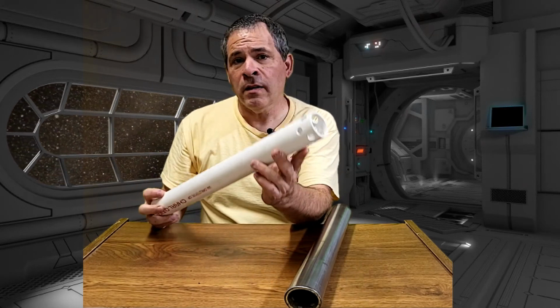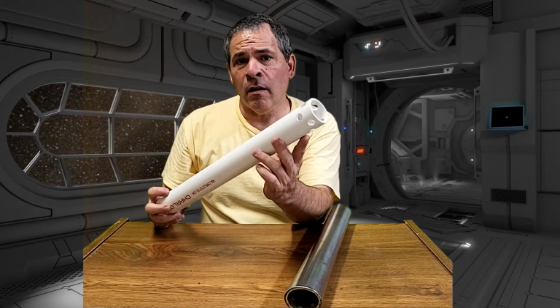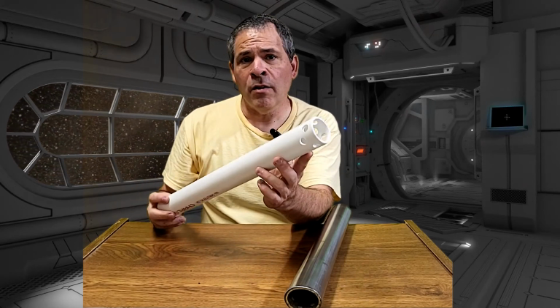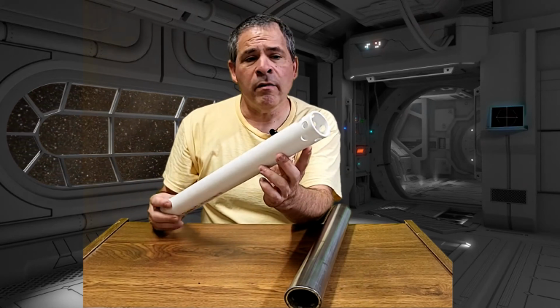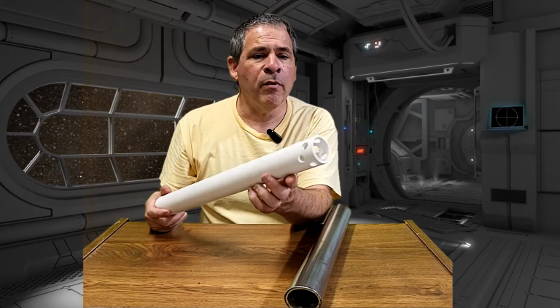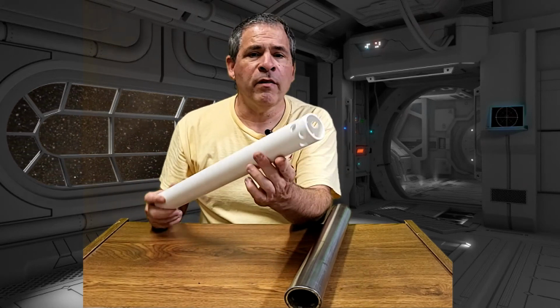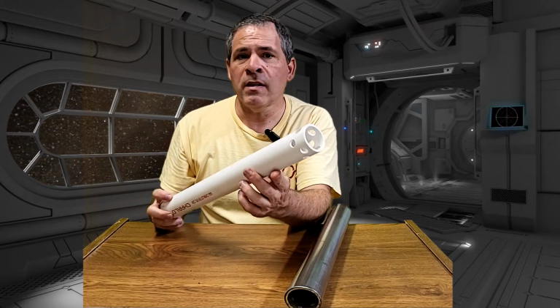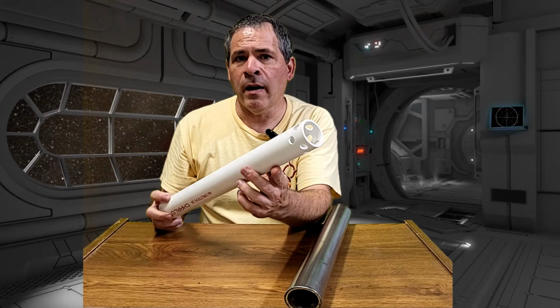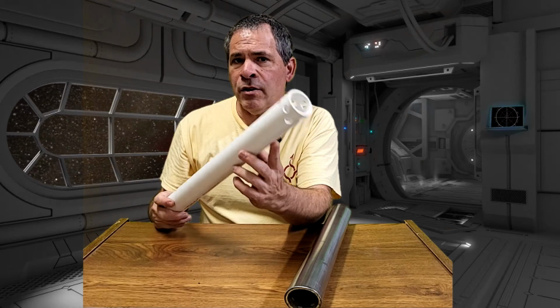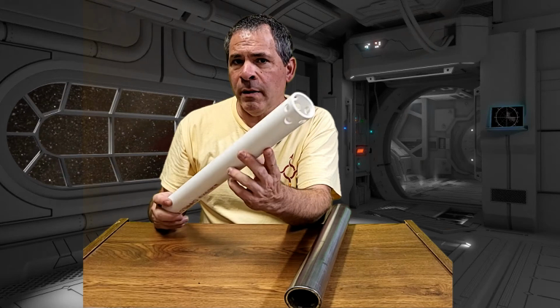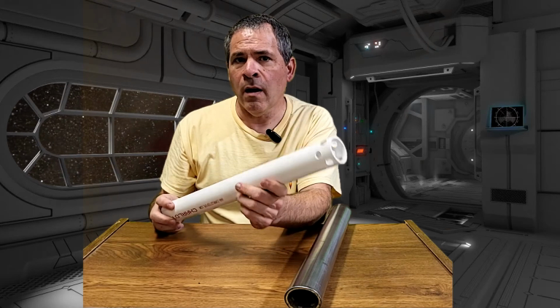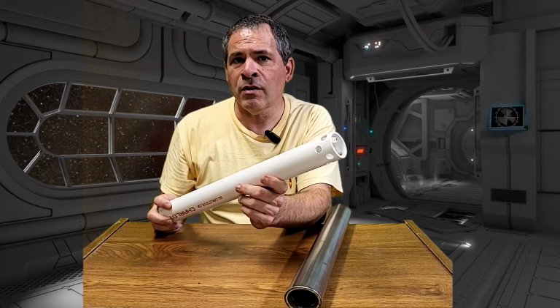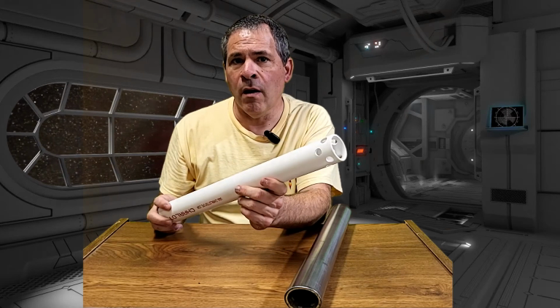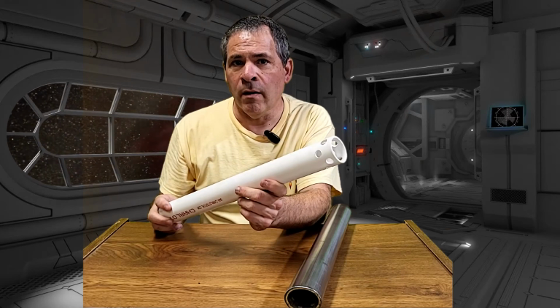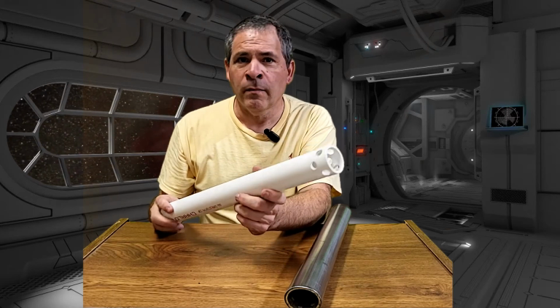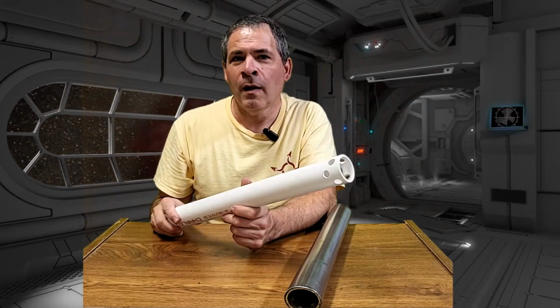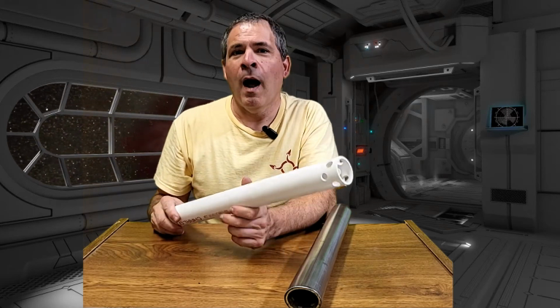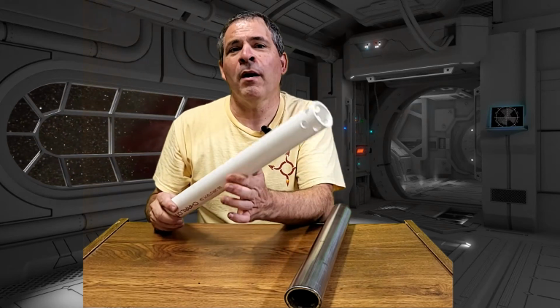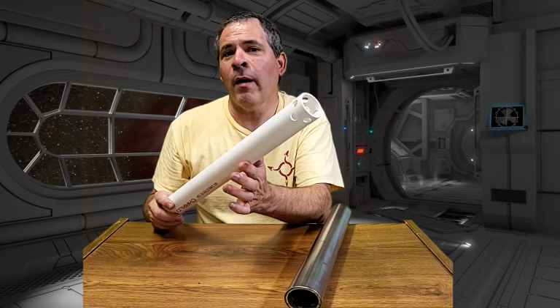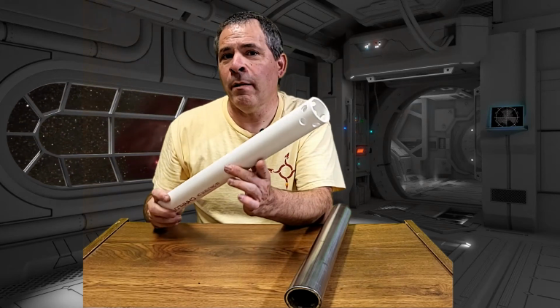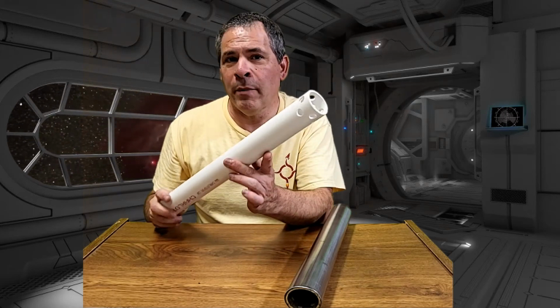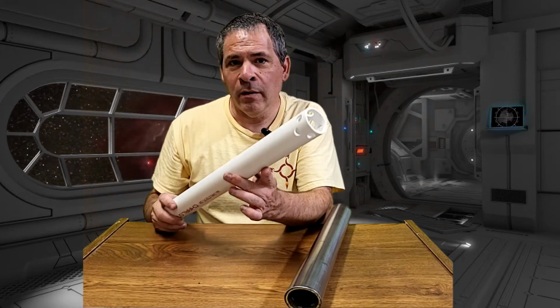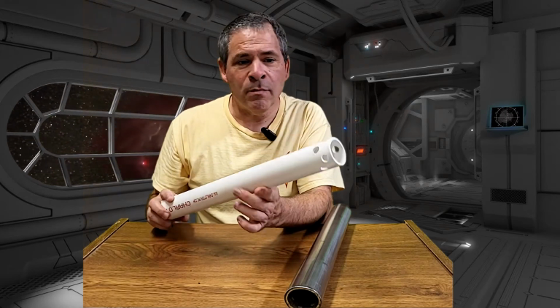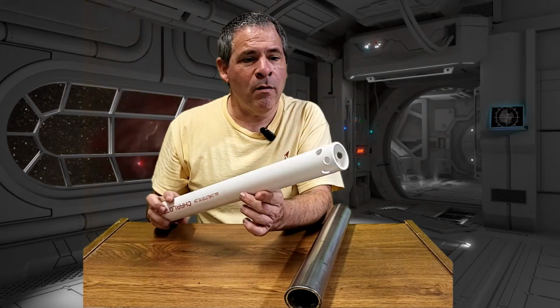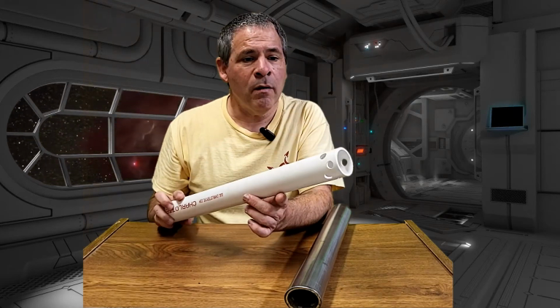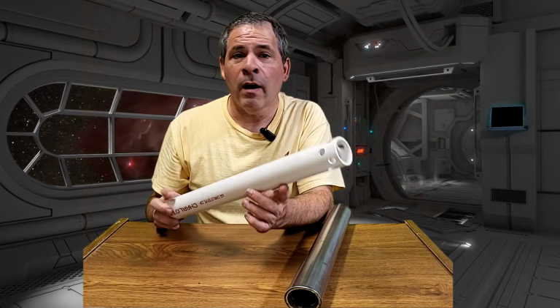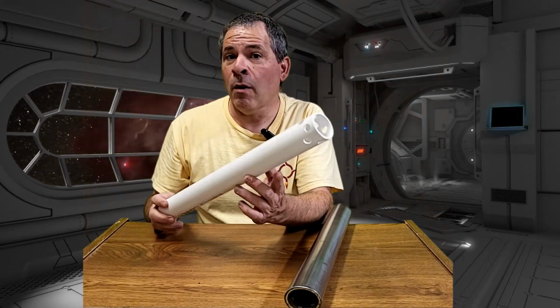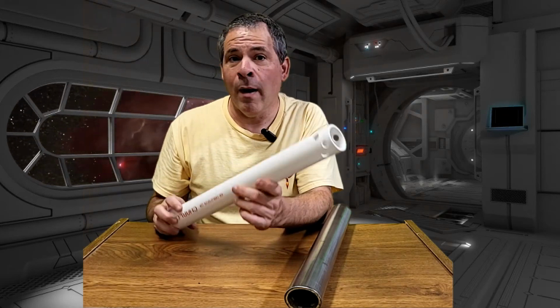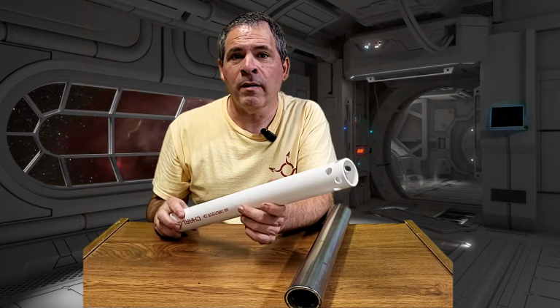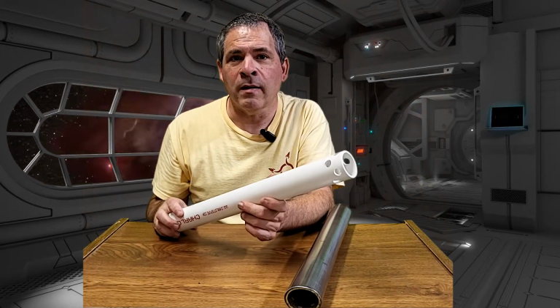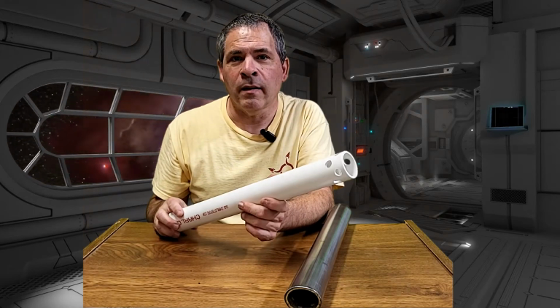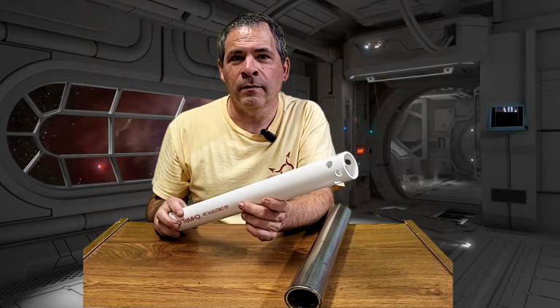This larger, improved design should be a lot stronger. I'm going to go ahead and build this motor, and we'll go out and test it.